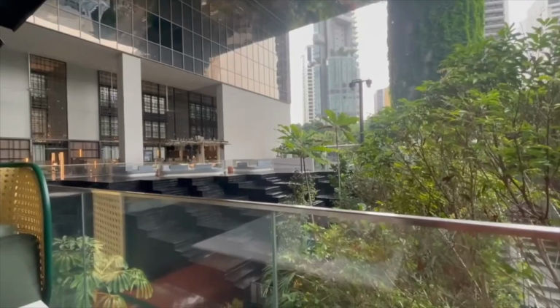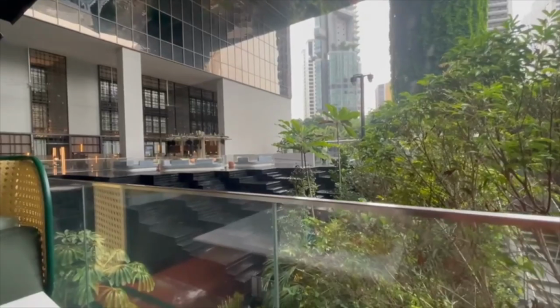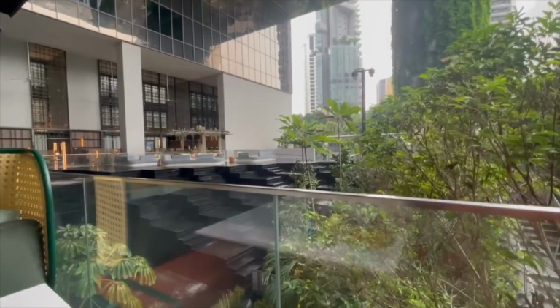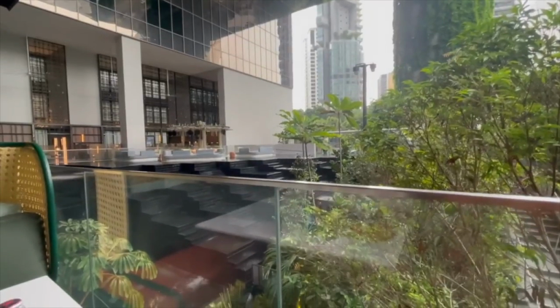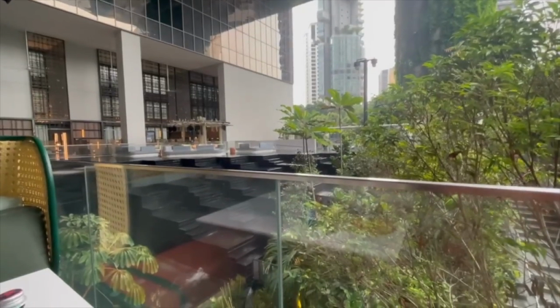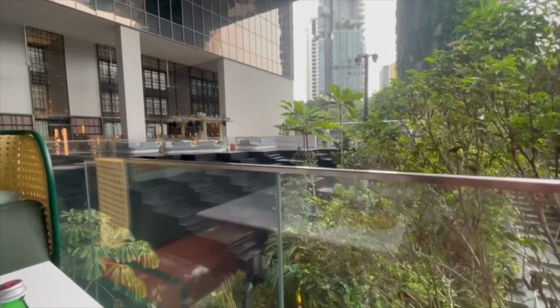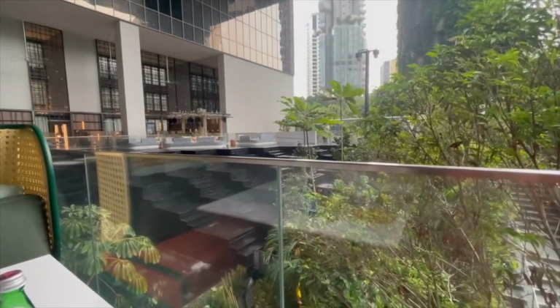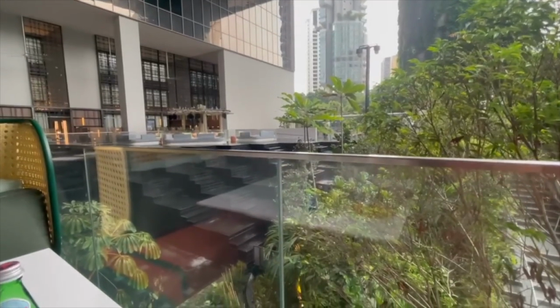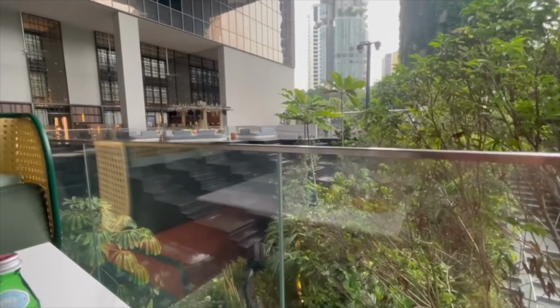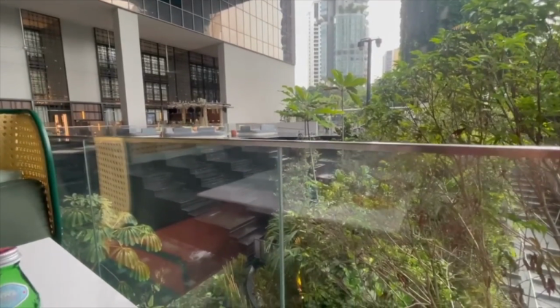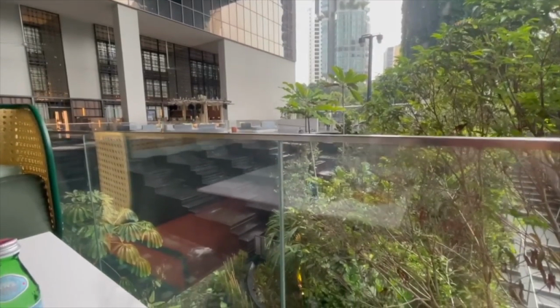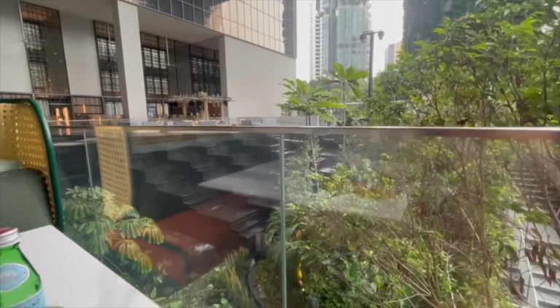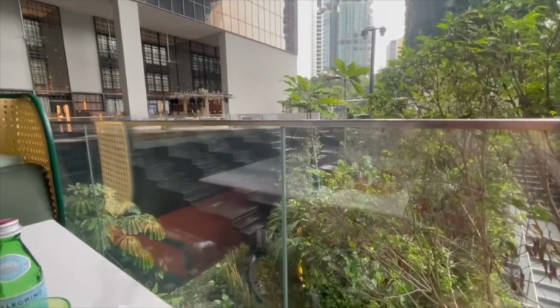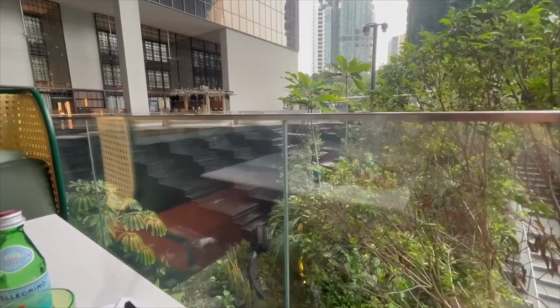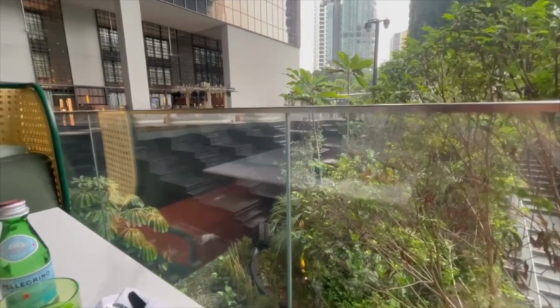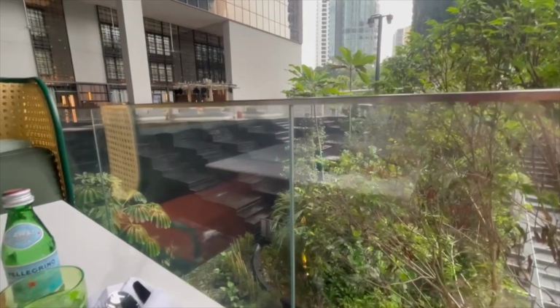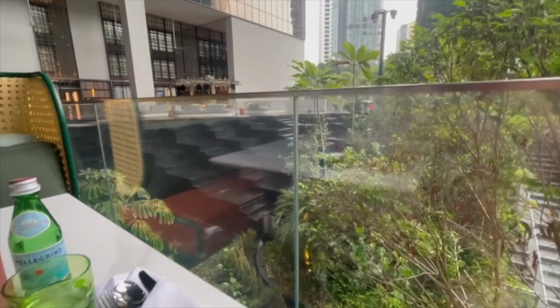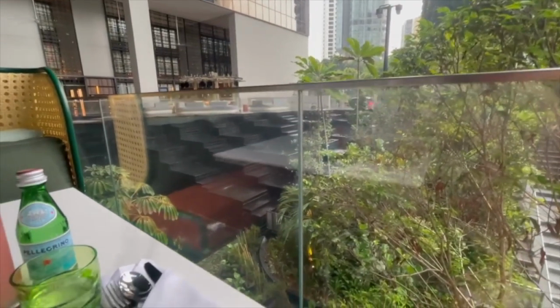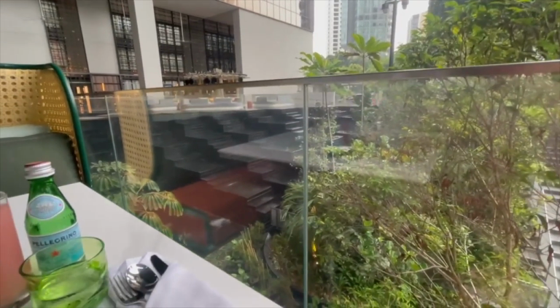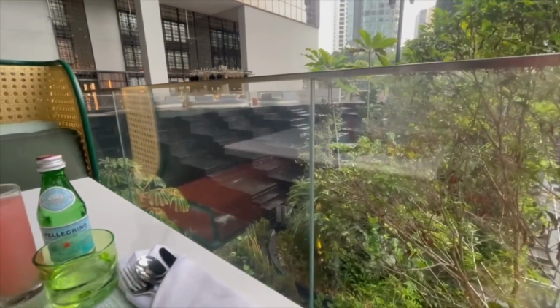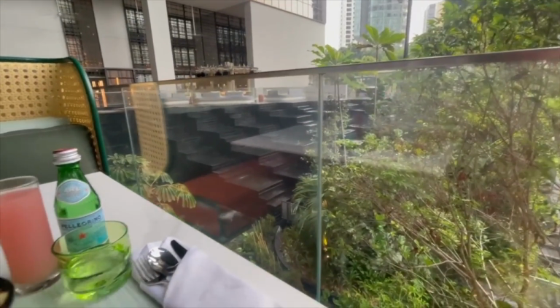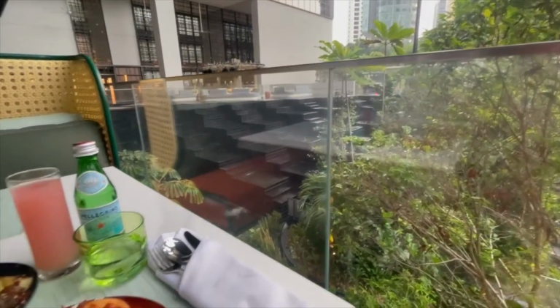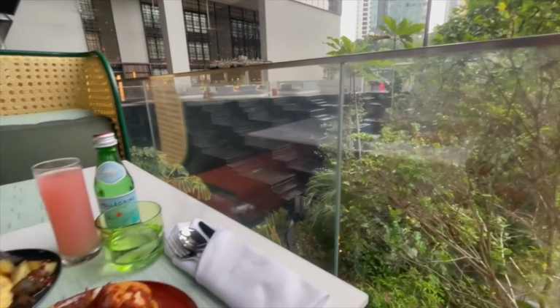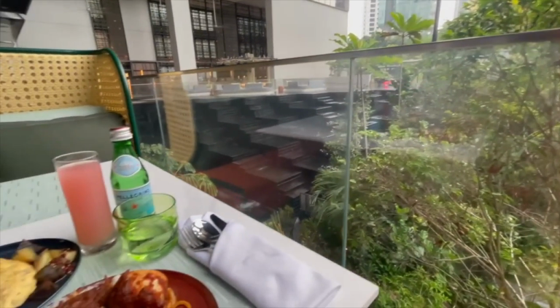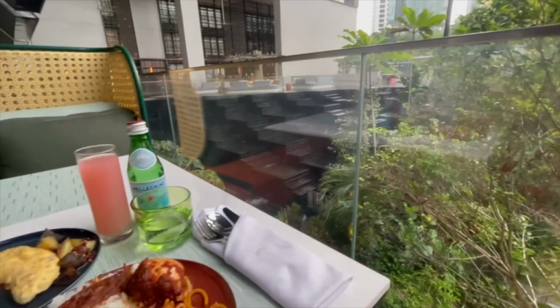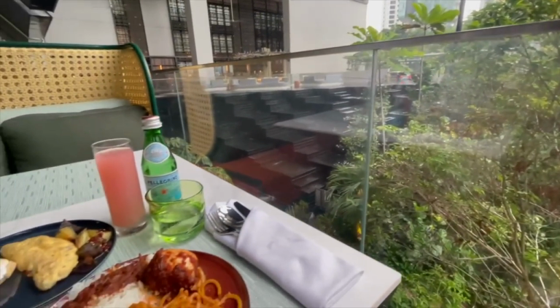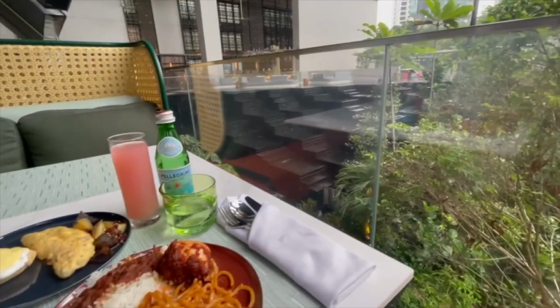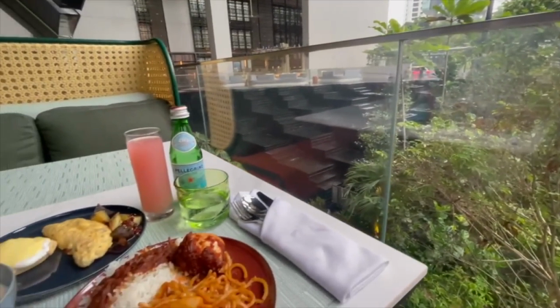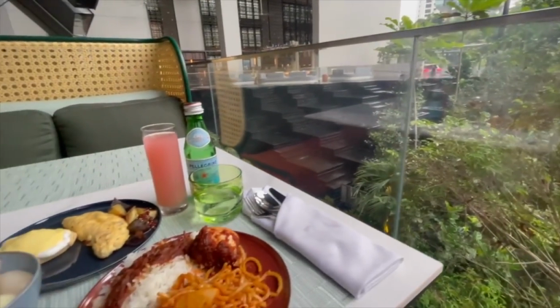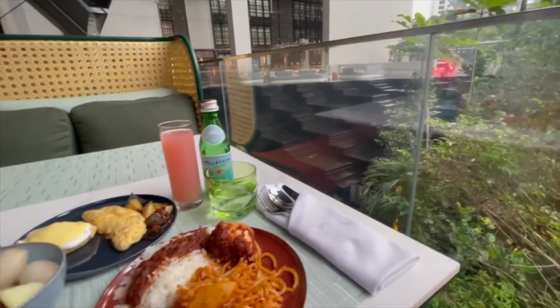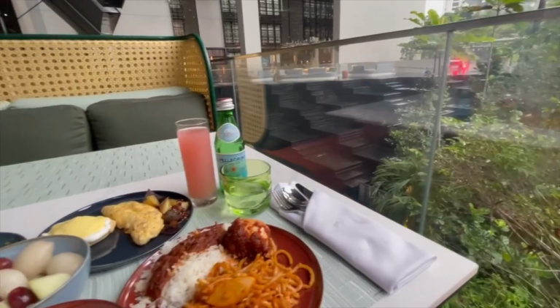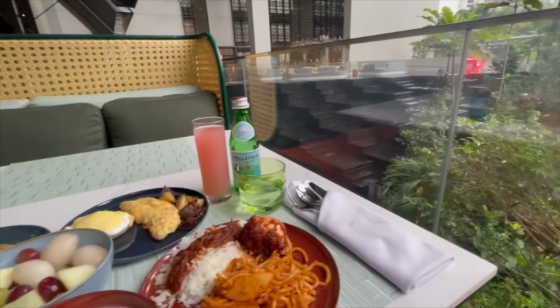Breakfast is served at Mozilla at the forest terrace, and it offers an excellent spread of food.